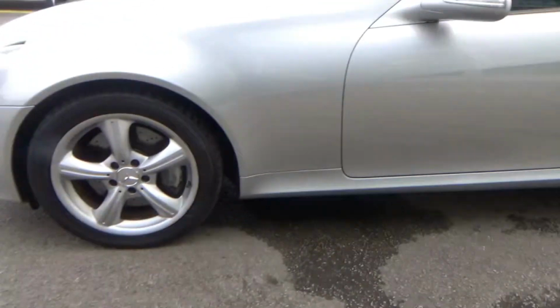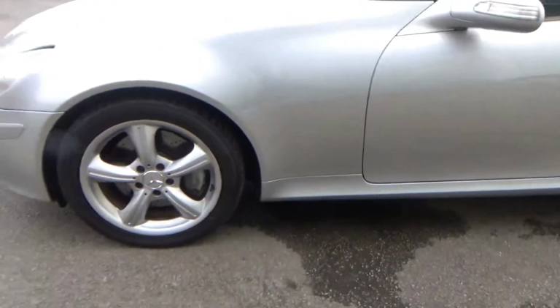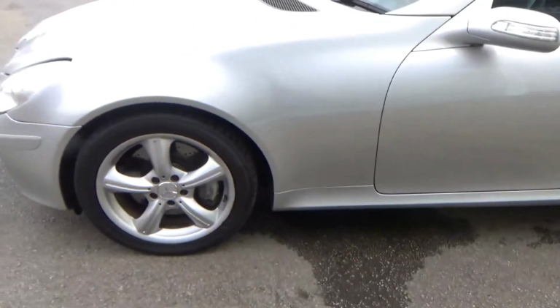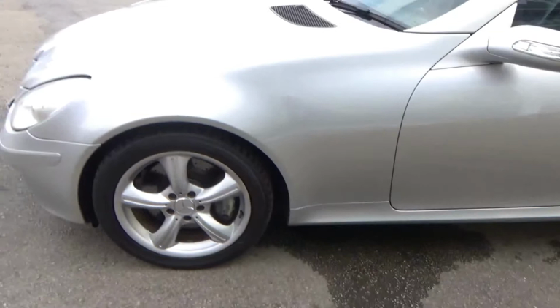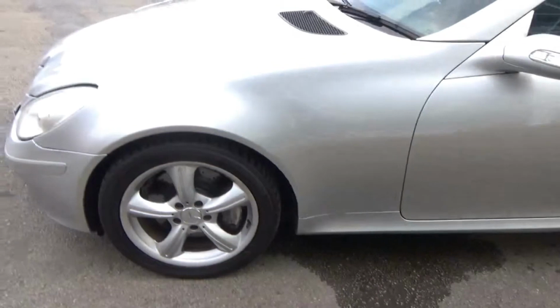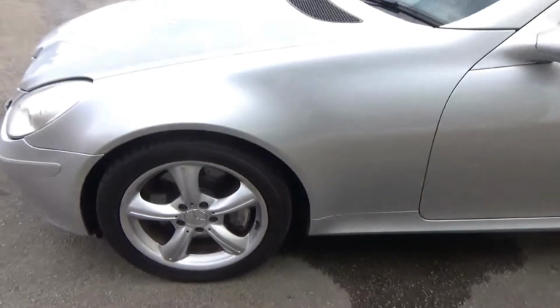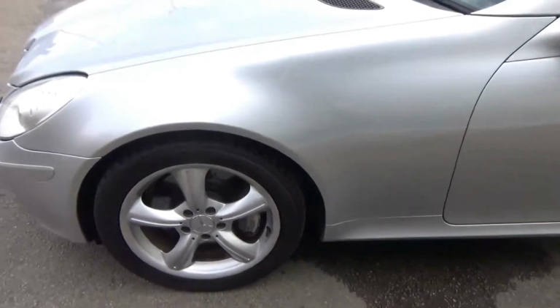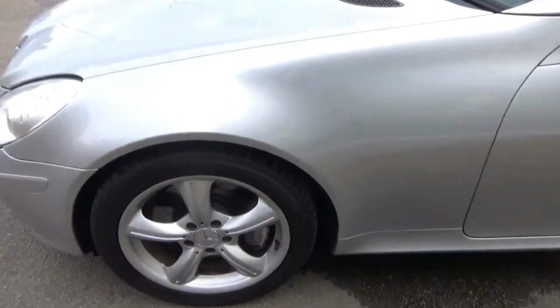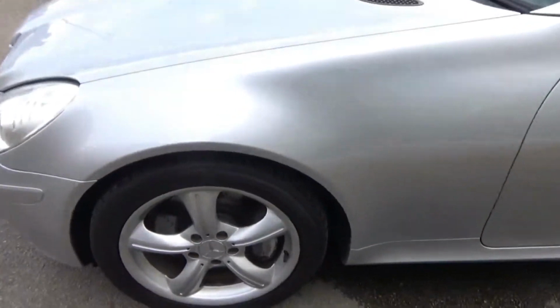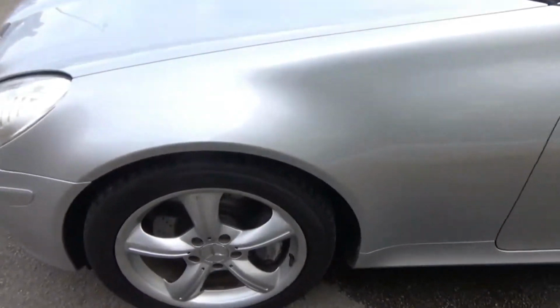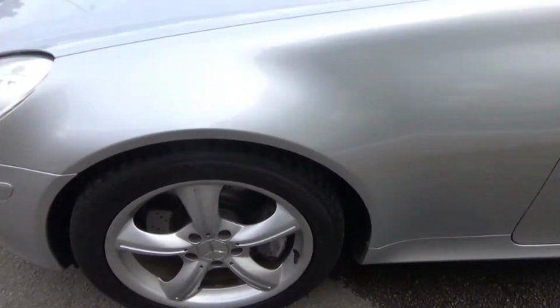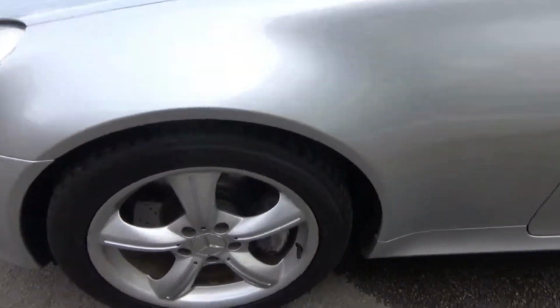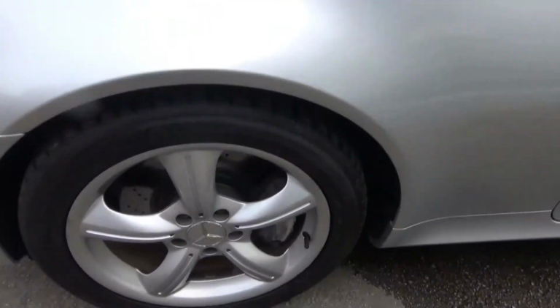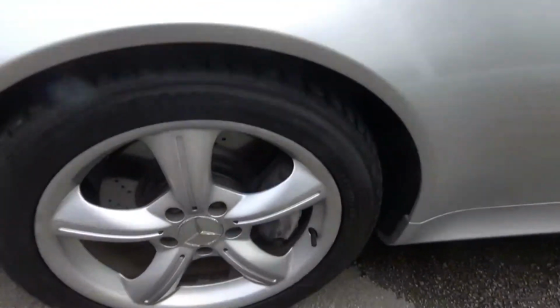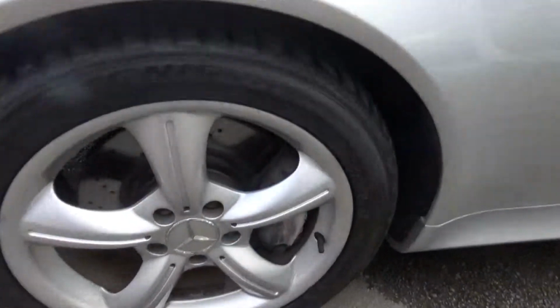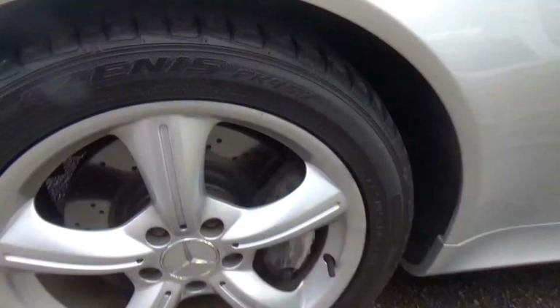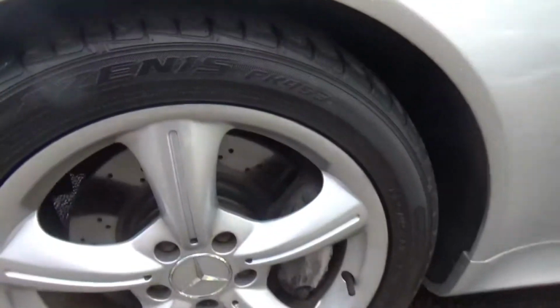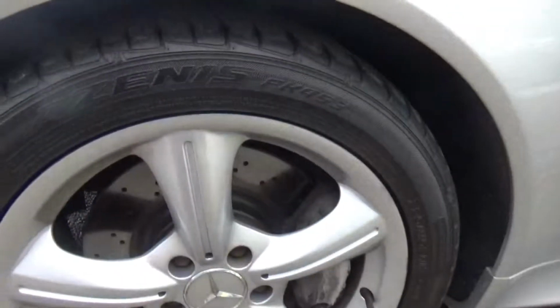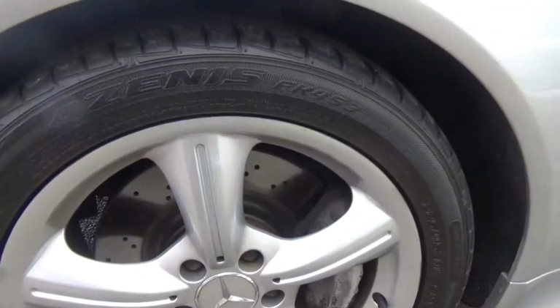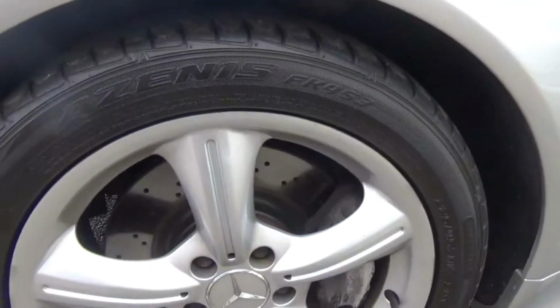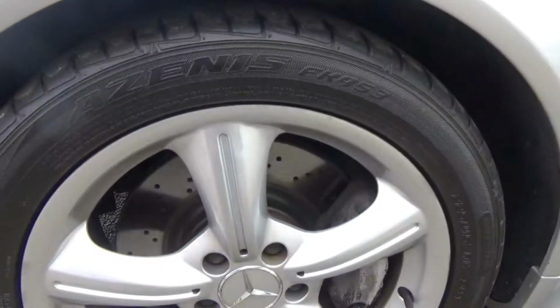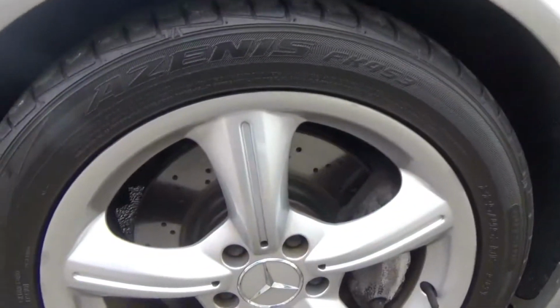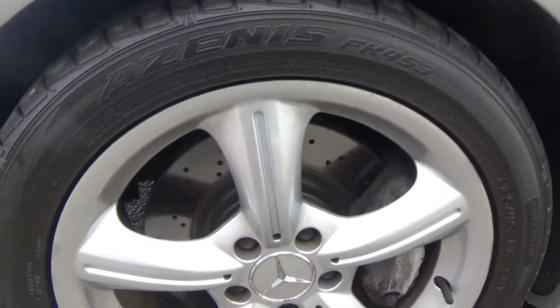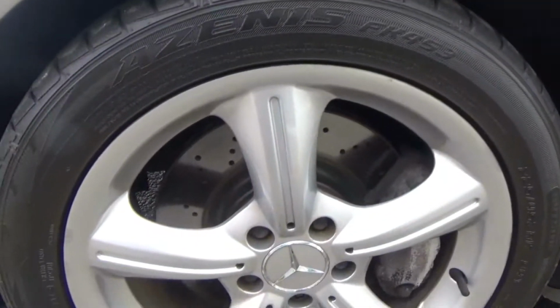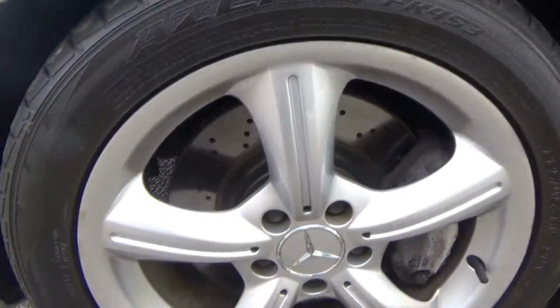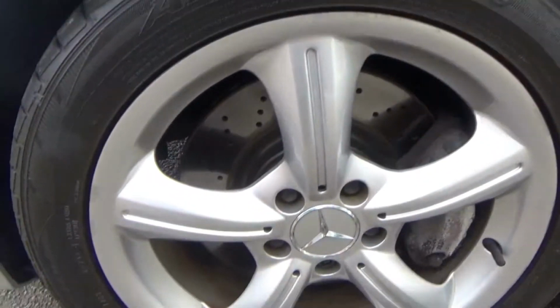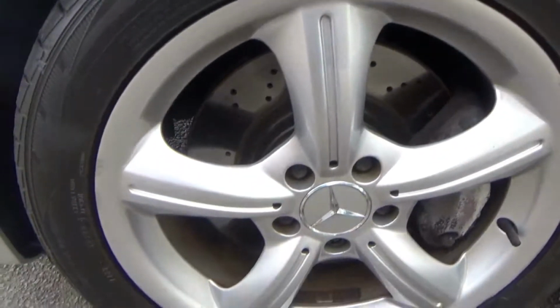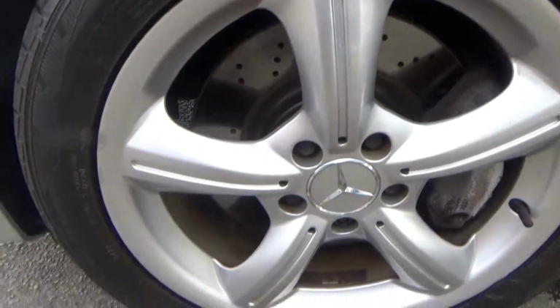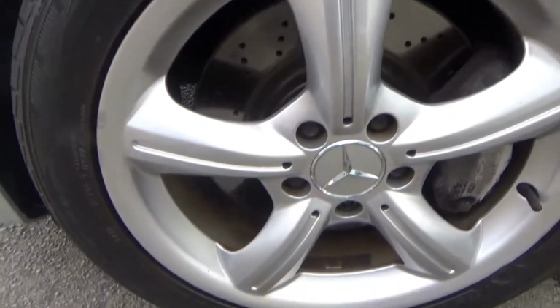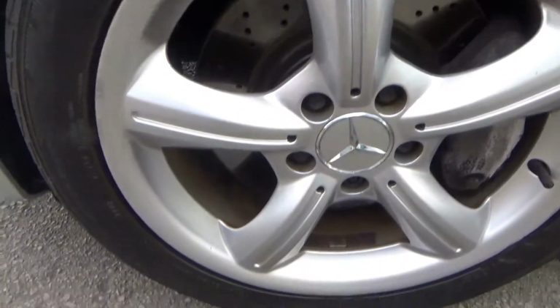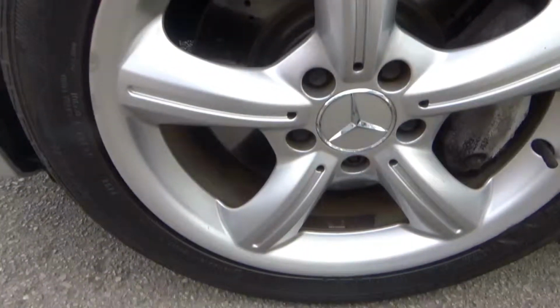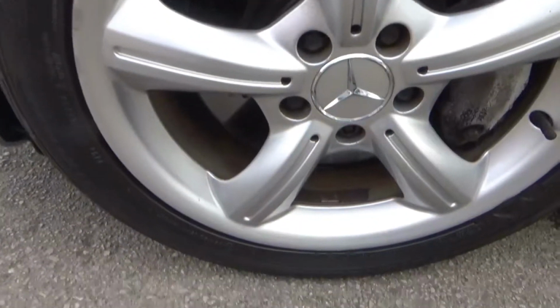All the wheels are in great condition — a couple of odd little marks but nothing major, no damage at all anywhere.